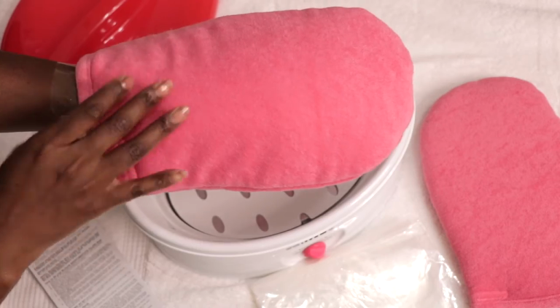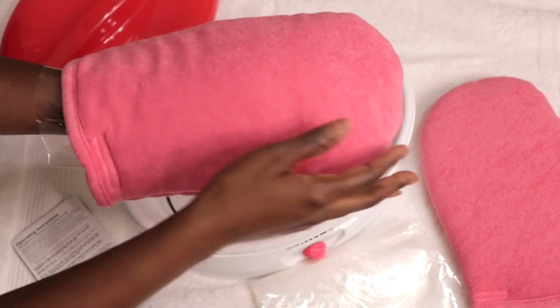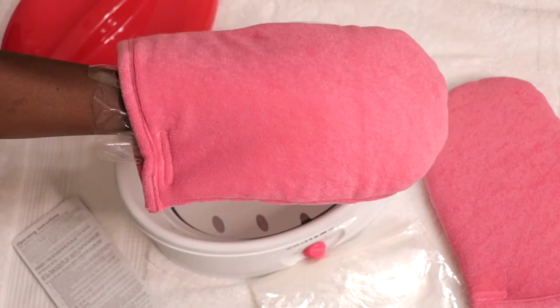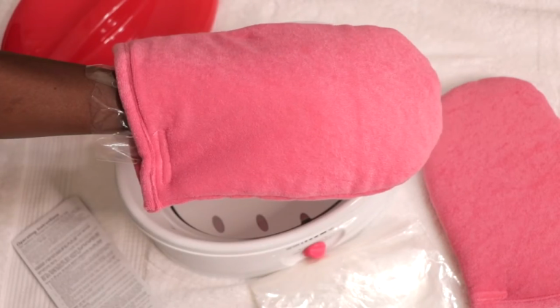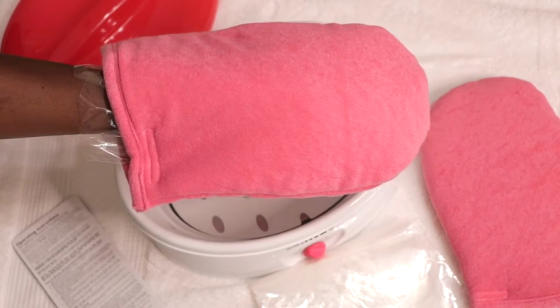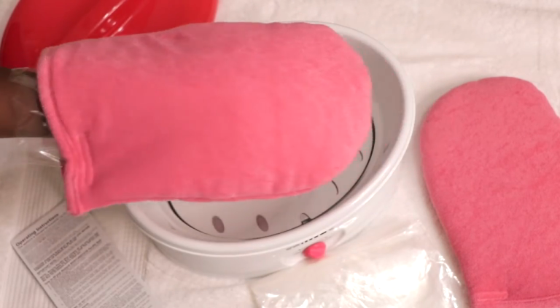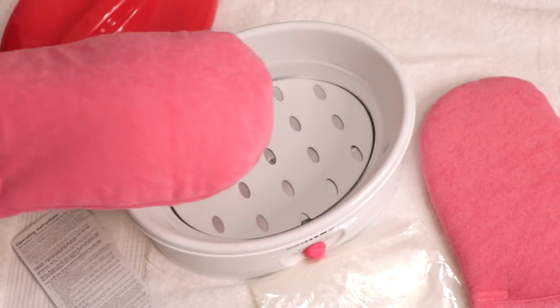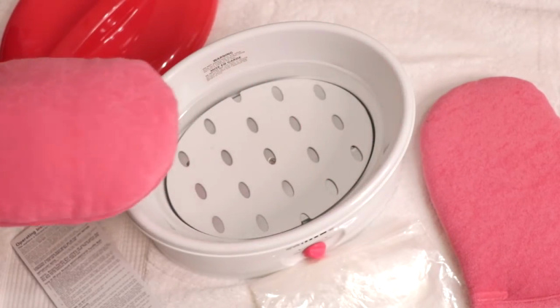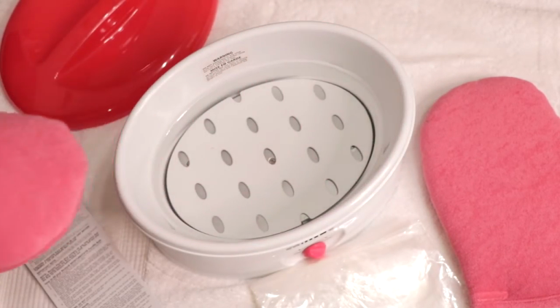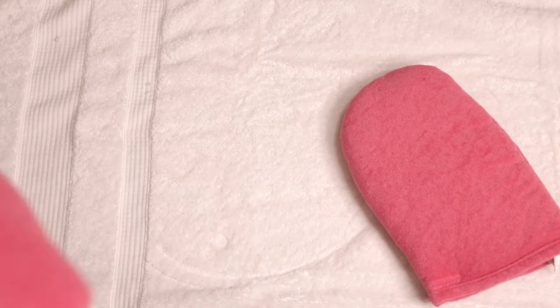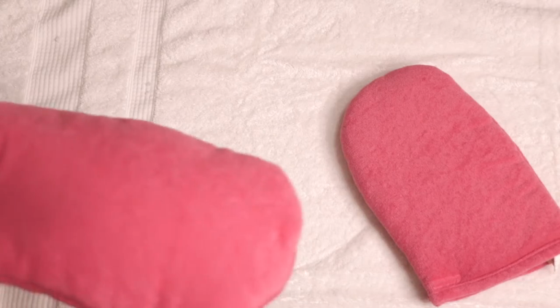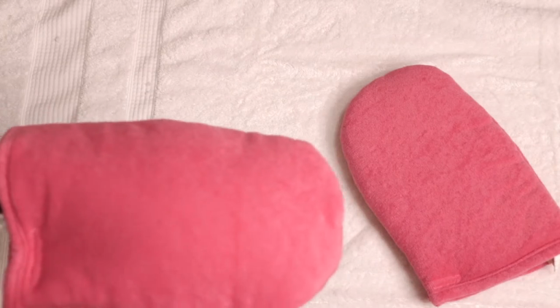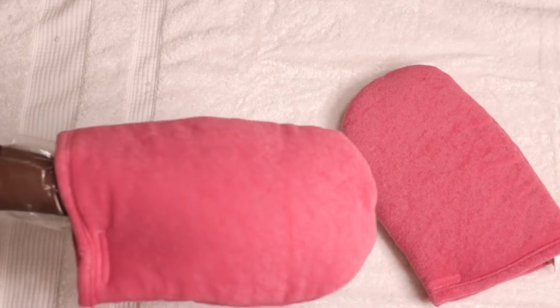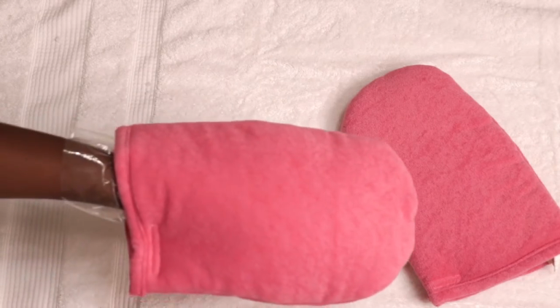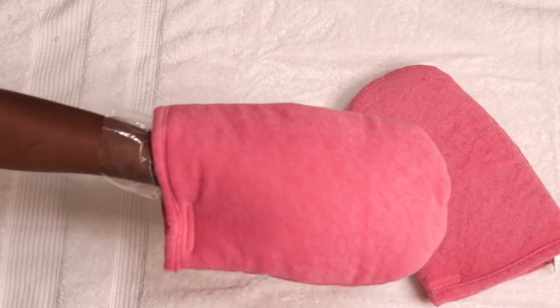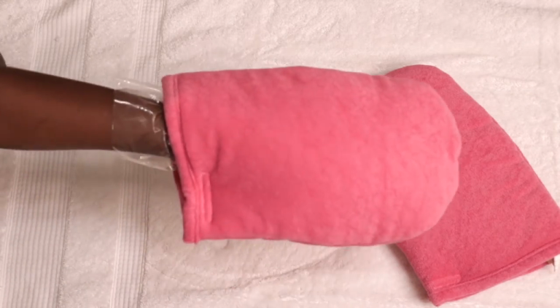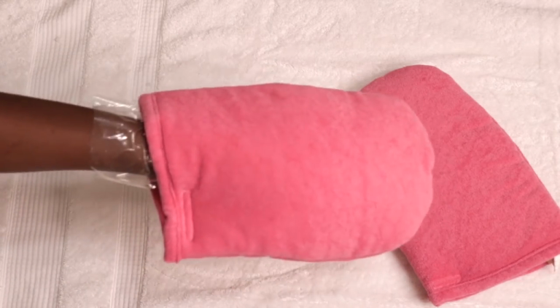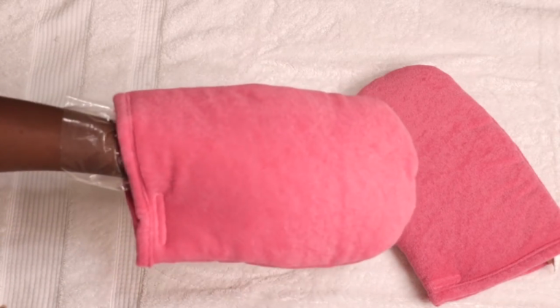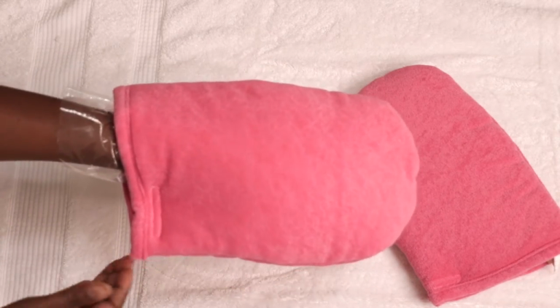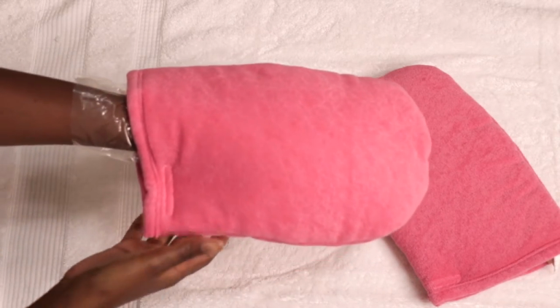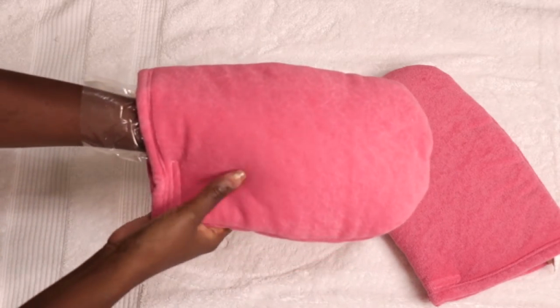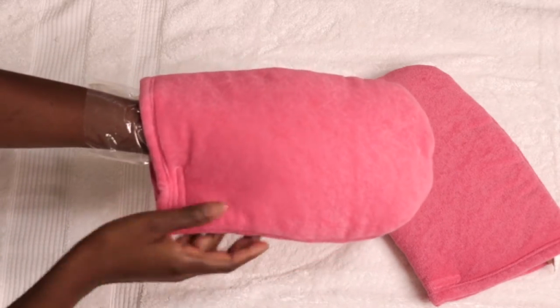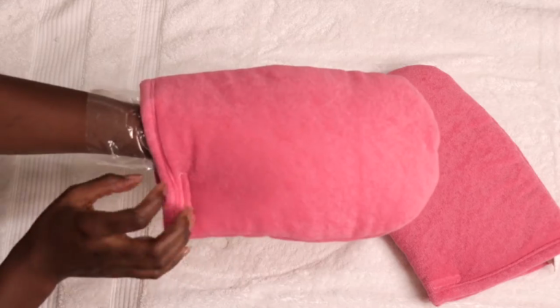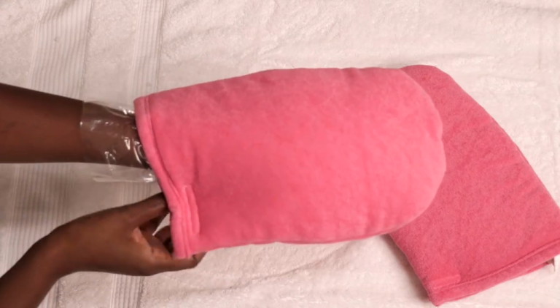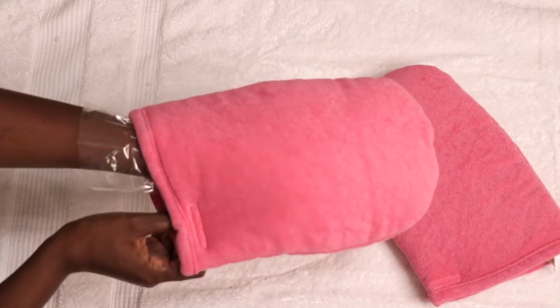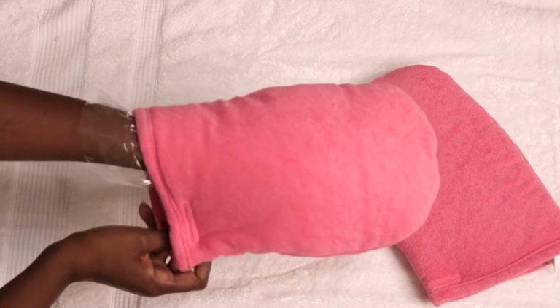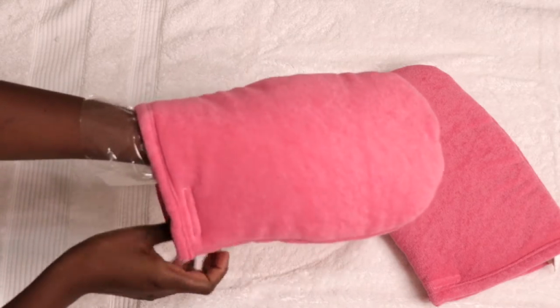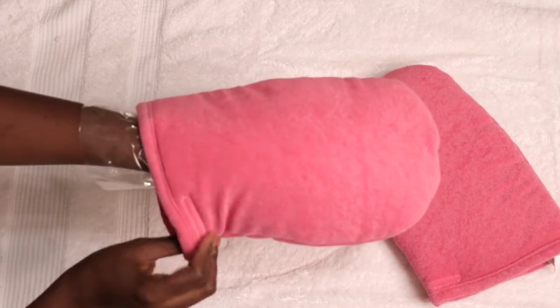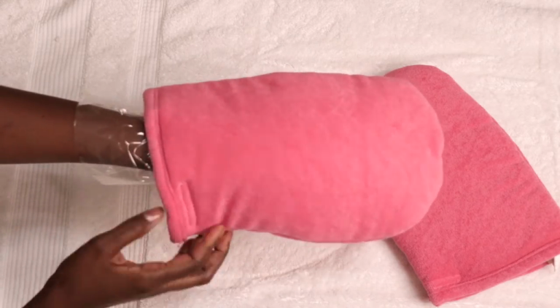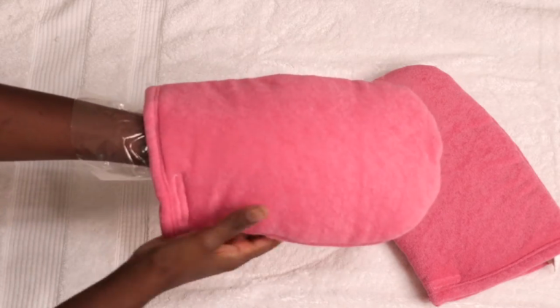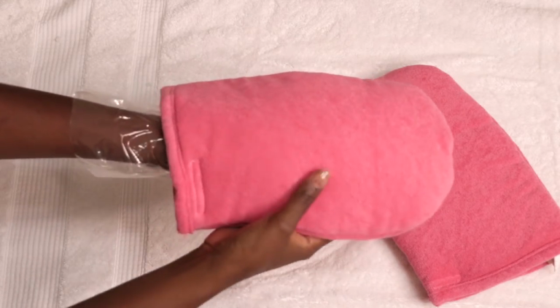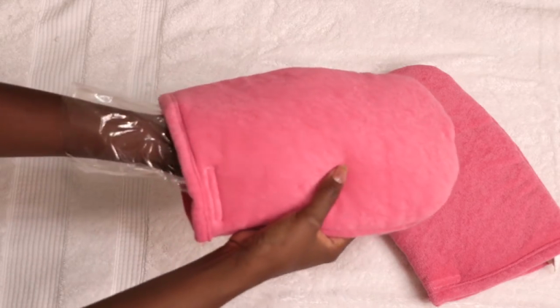Then go chill — just relax for 20 to 25 minutes to allow the wax to do its magic.